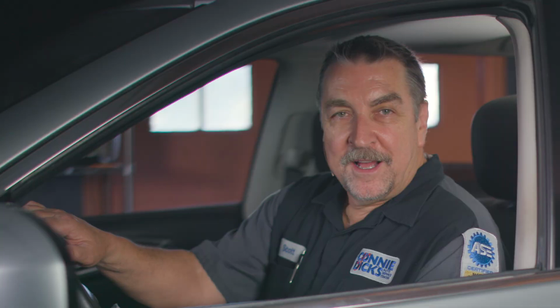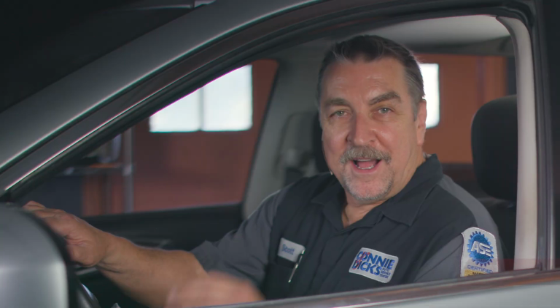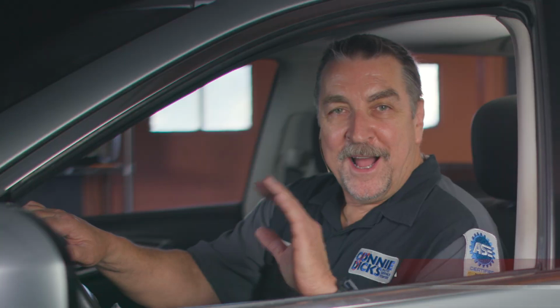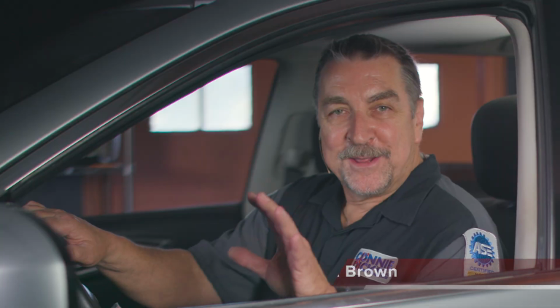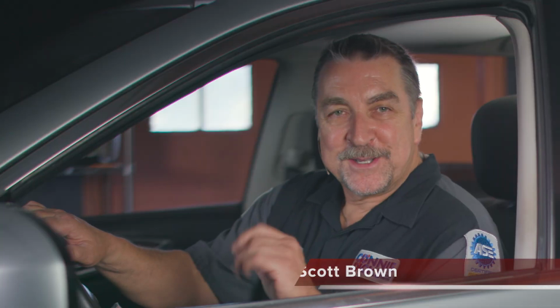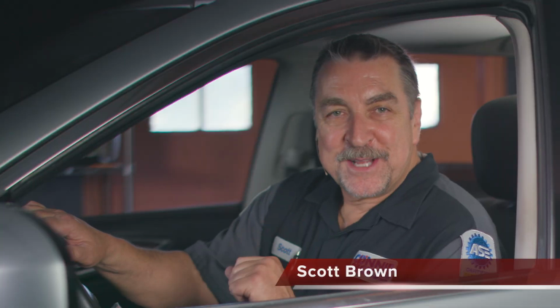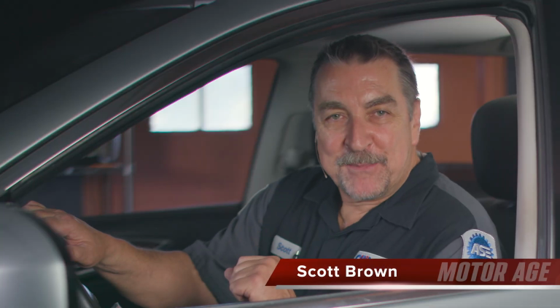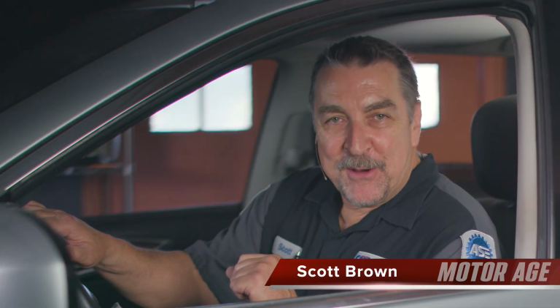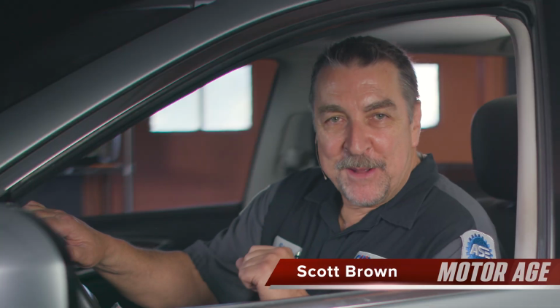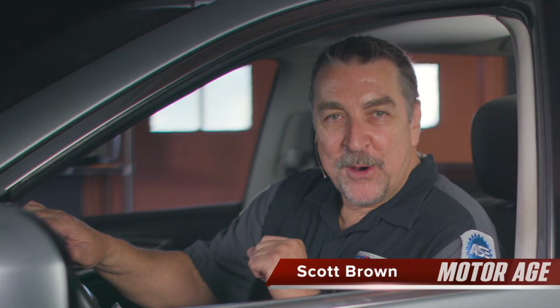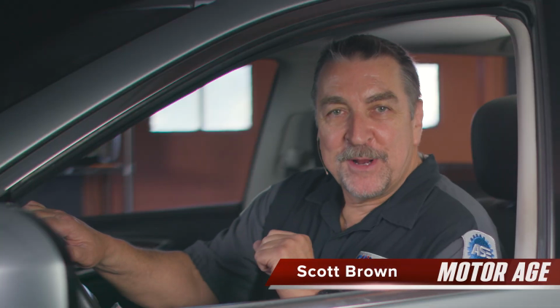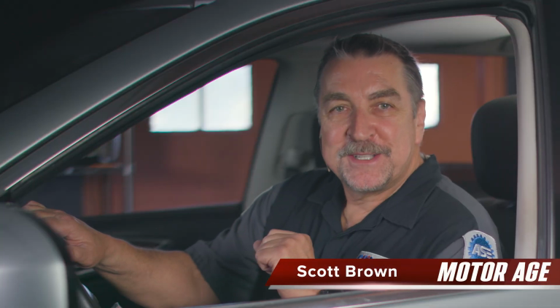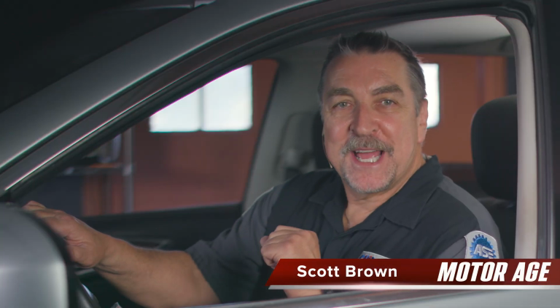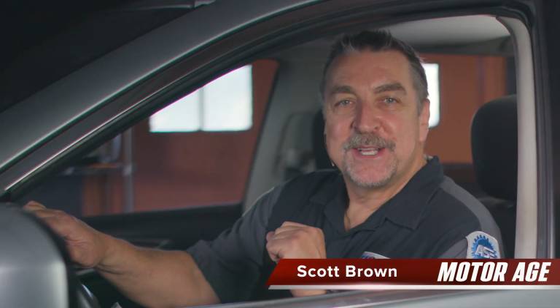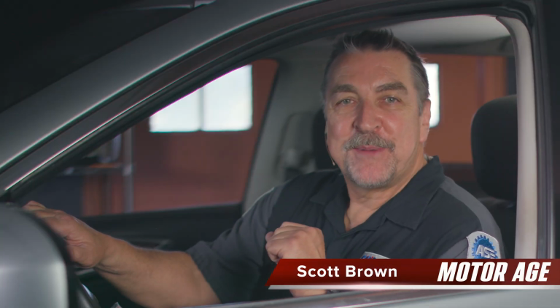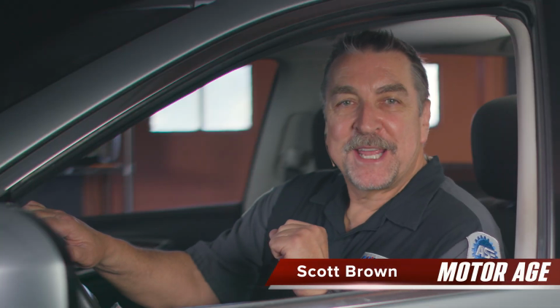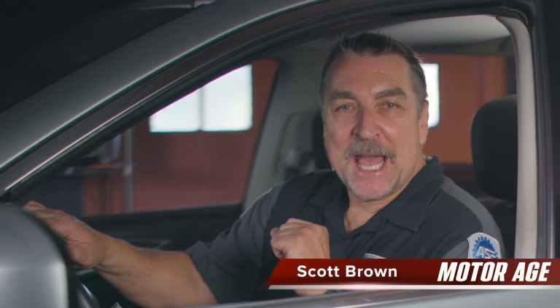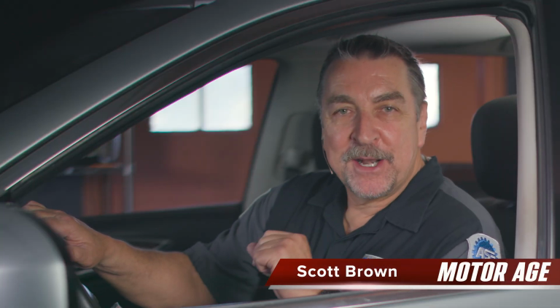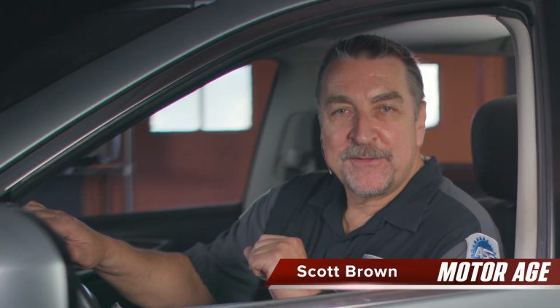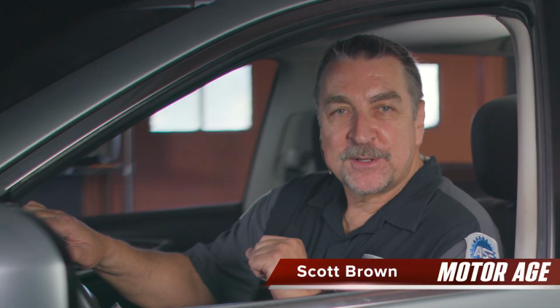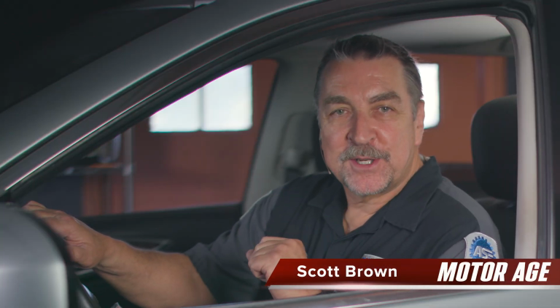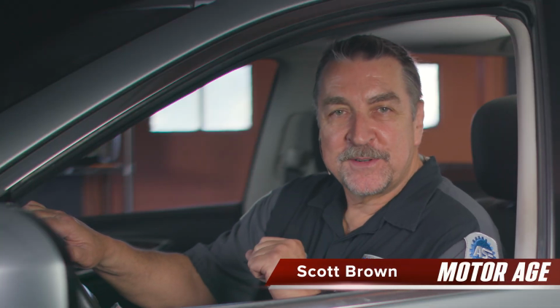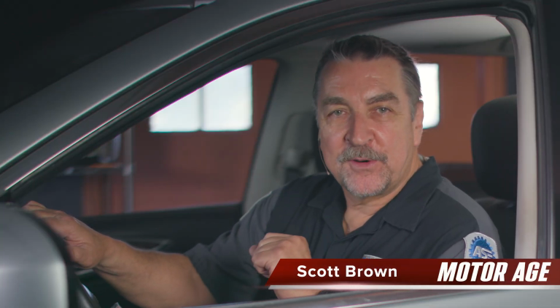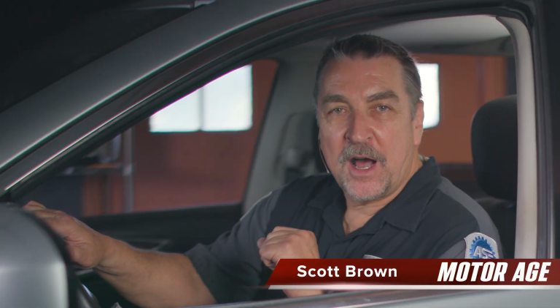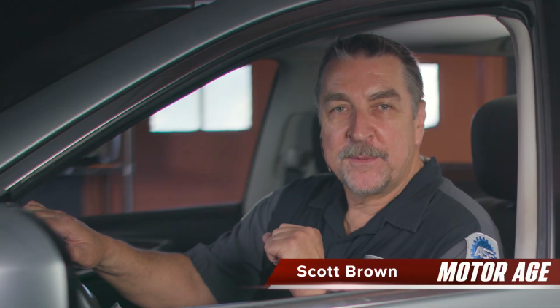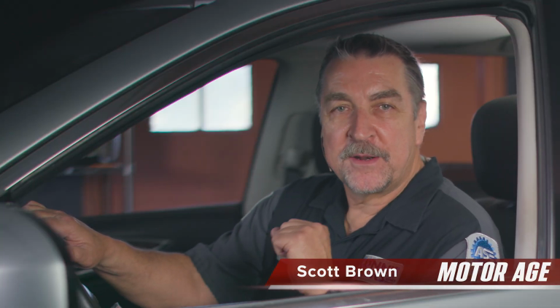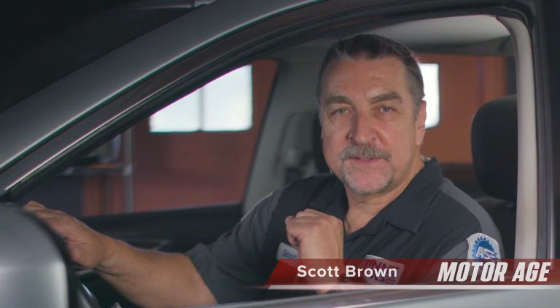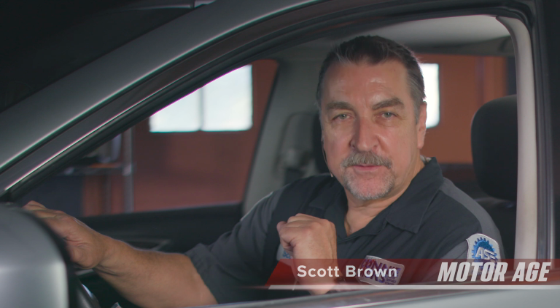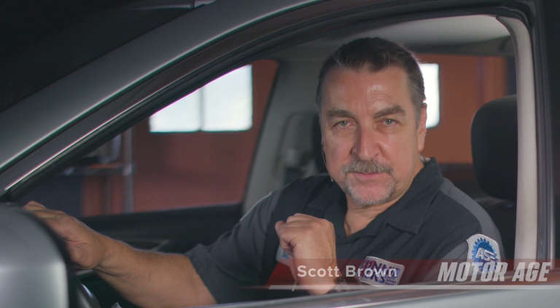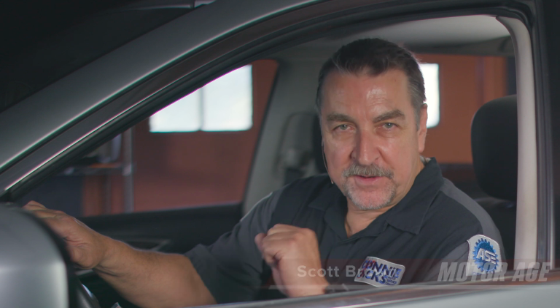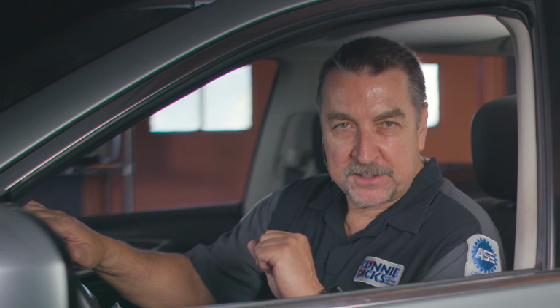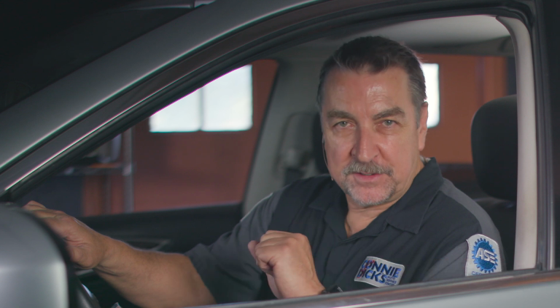Hi, this is Scott Brown with a MotorAge tech tip on cabin air filter service for automotive service professionals.